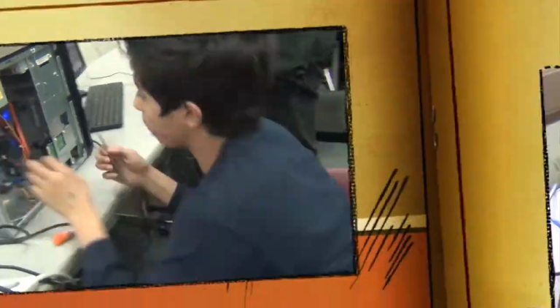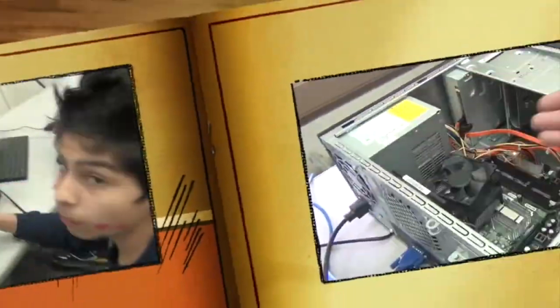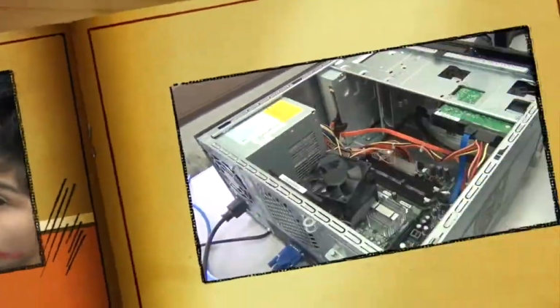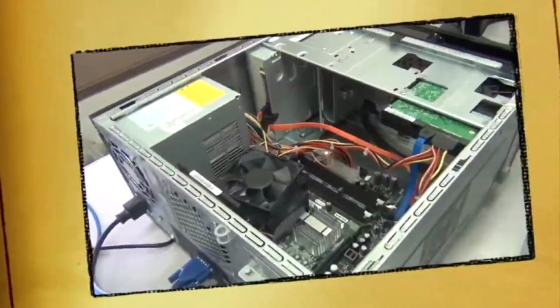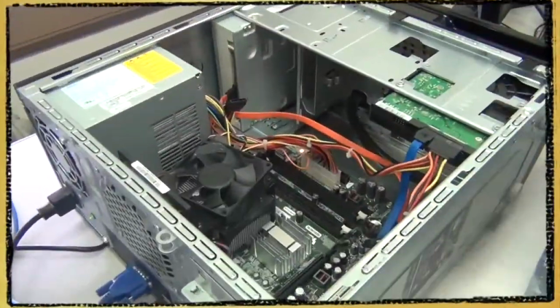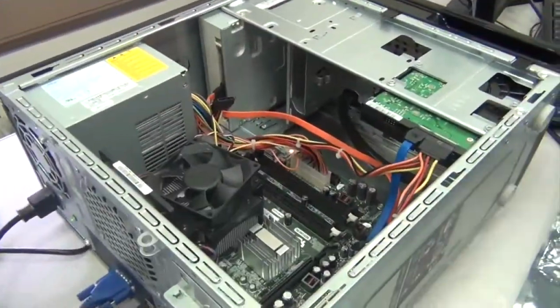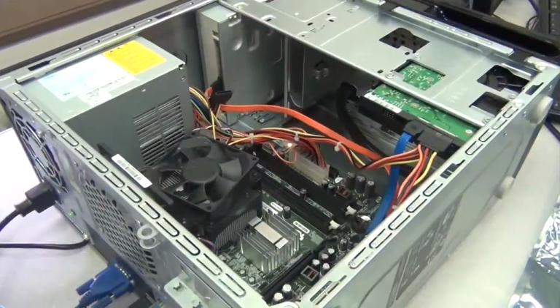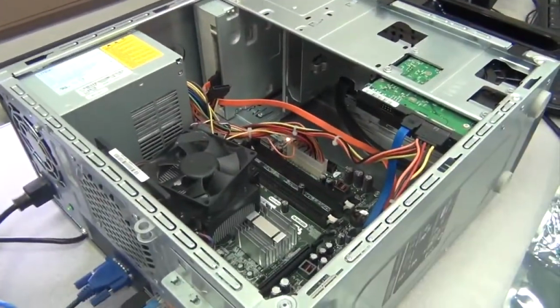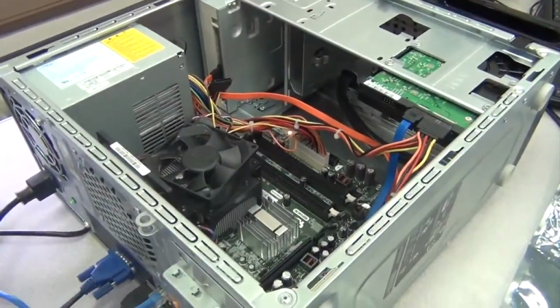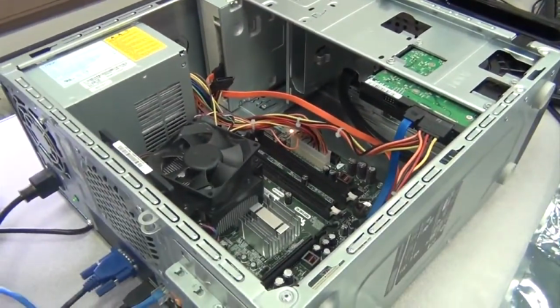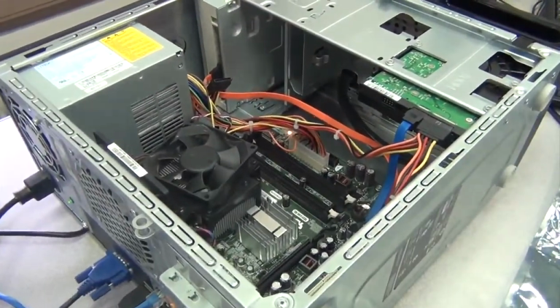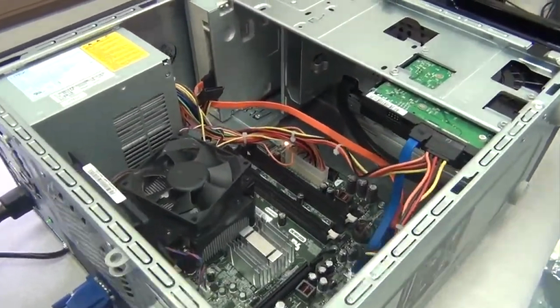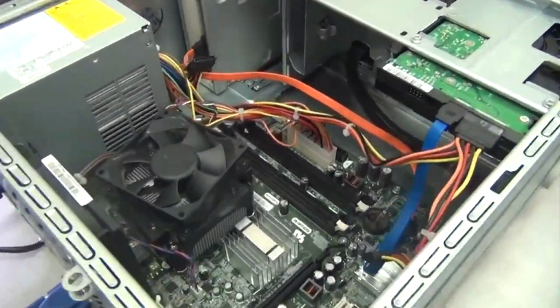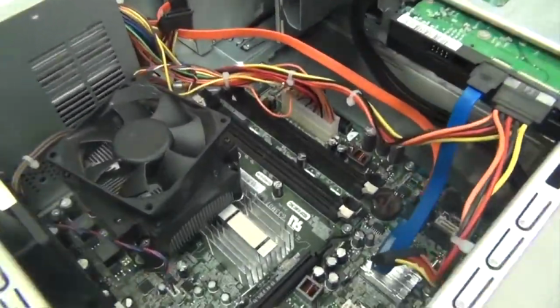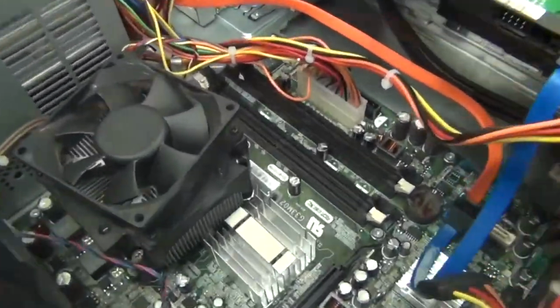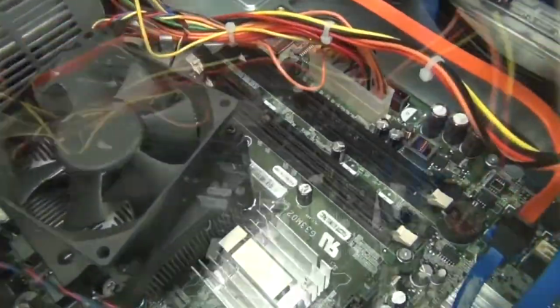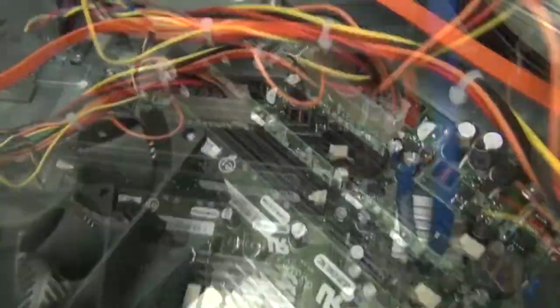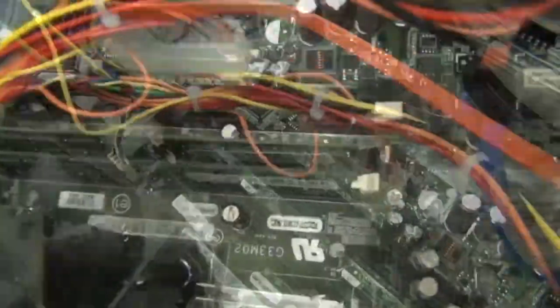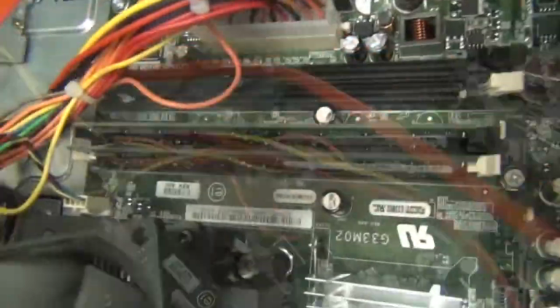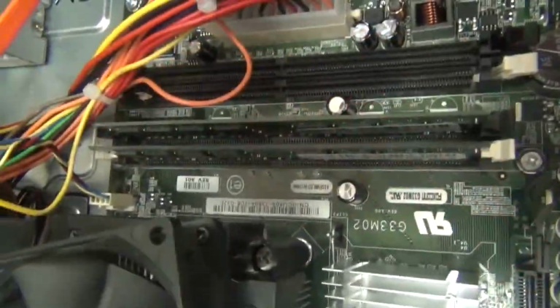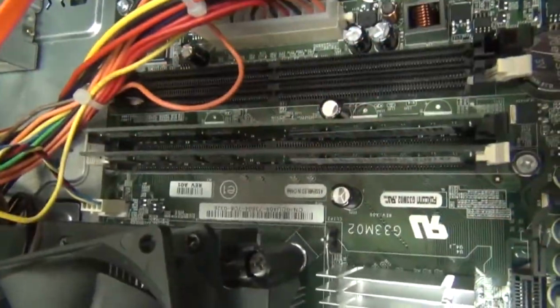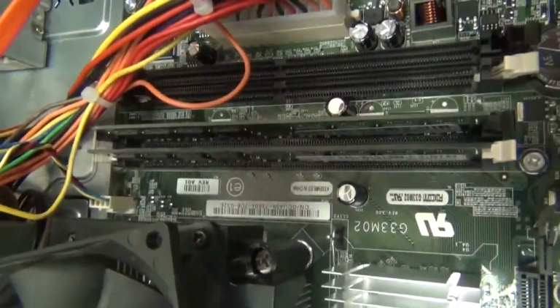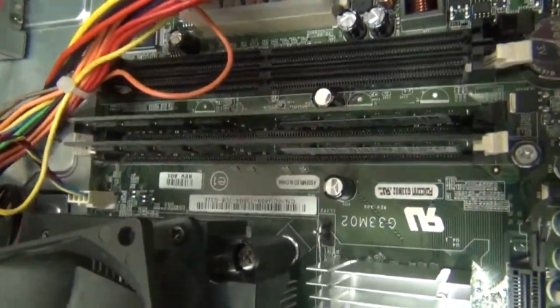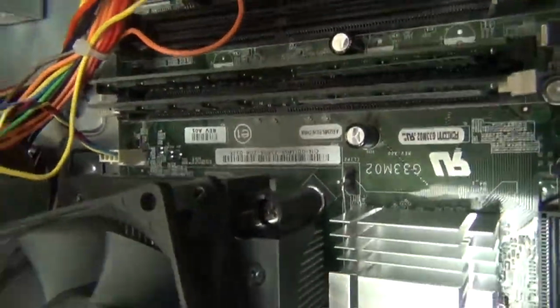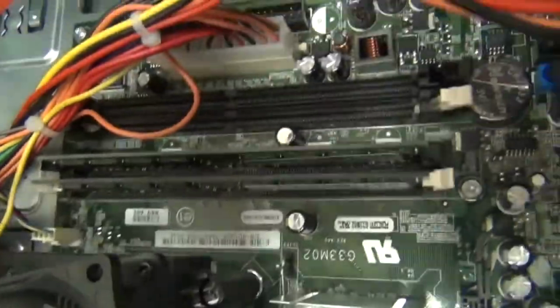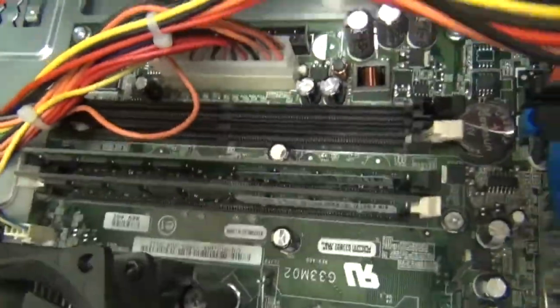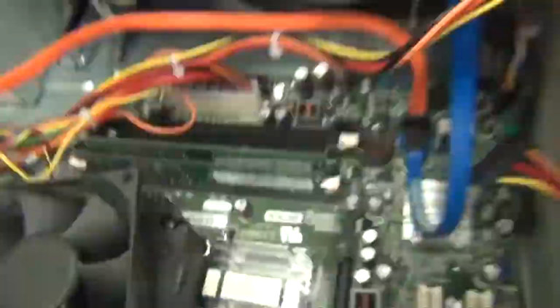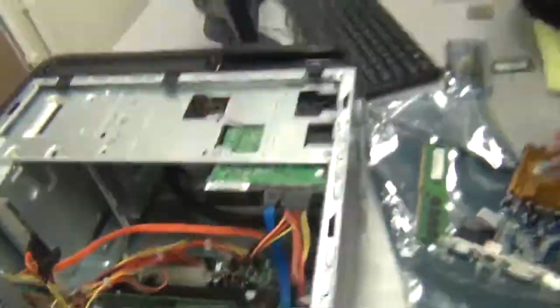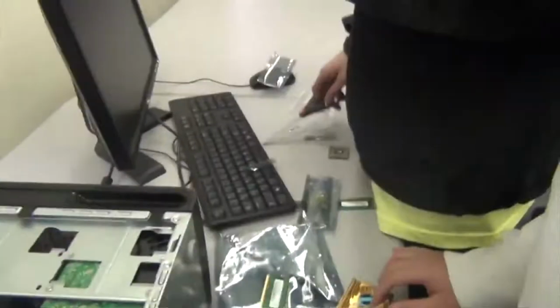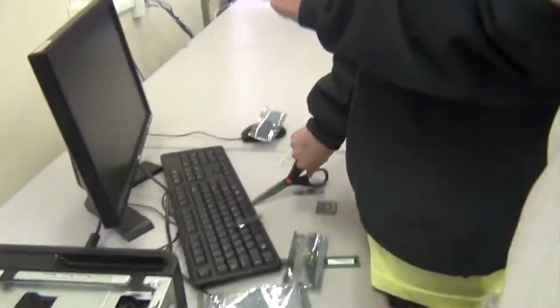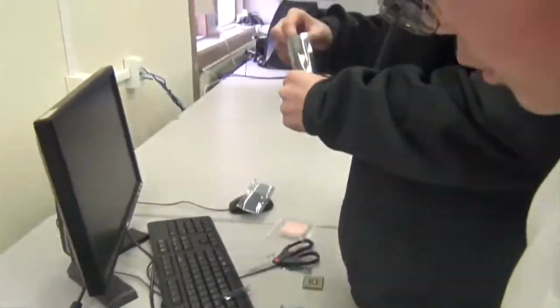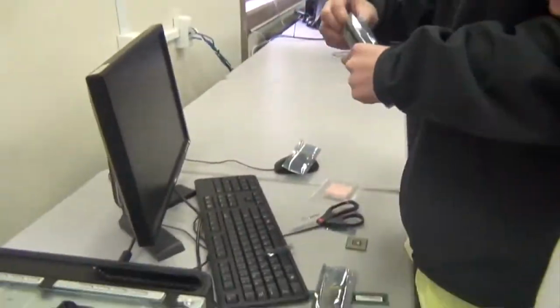Our goal for this project was to learn how to repair, reconfigure, and name the parts of the computer.